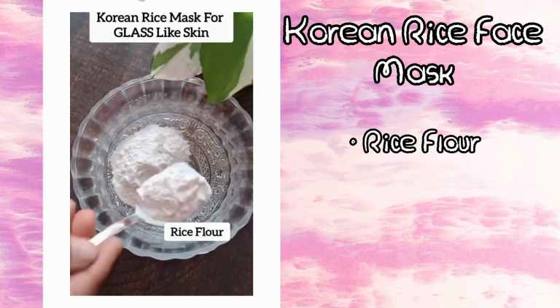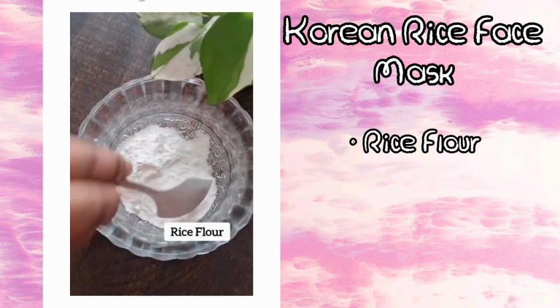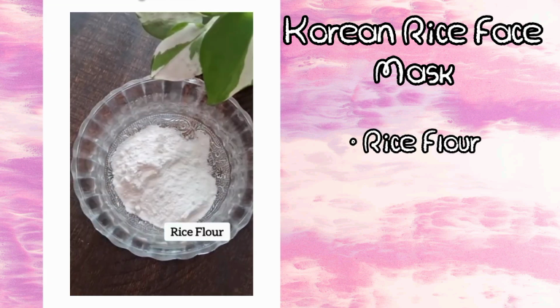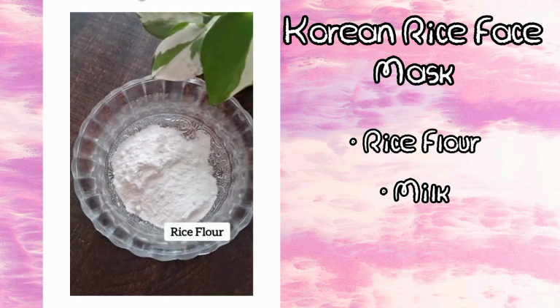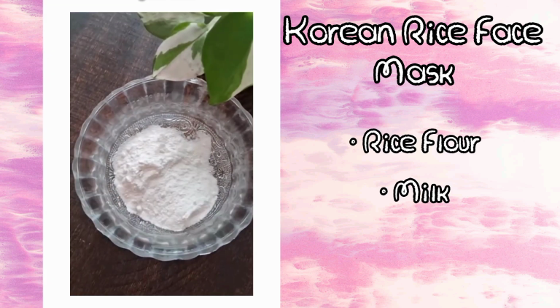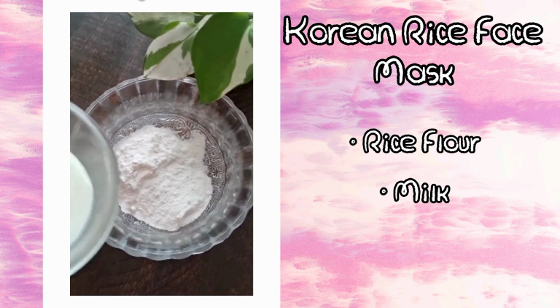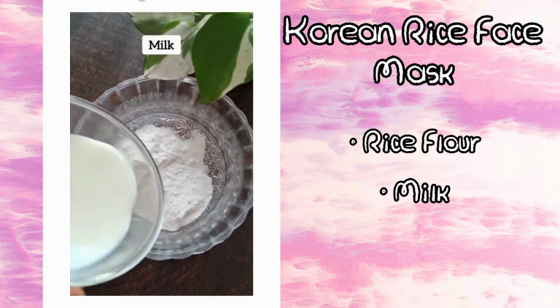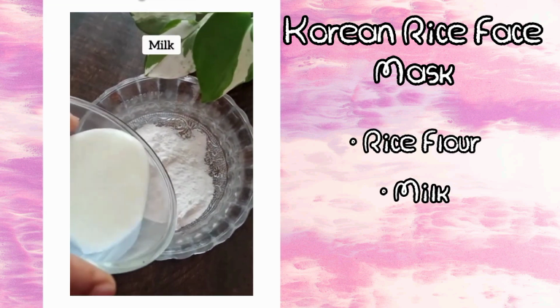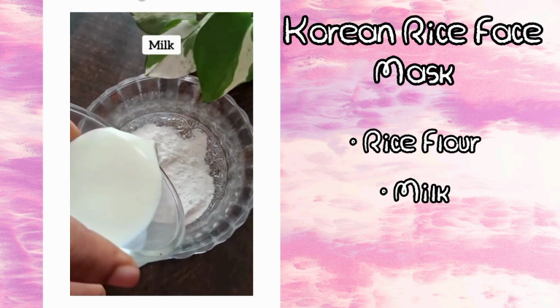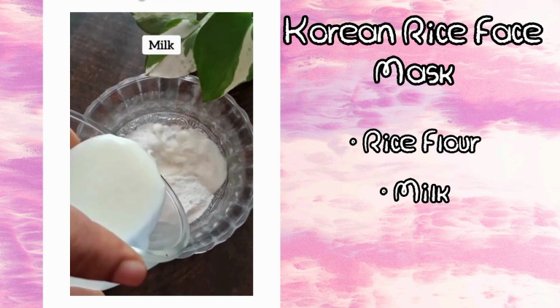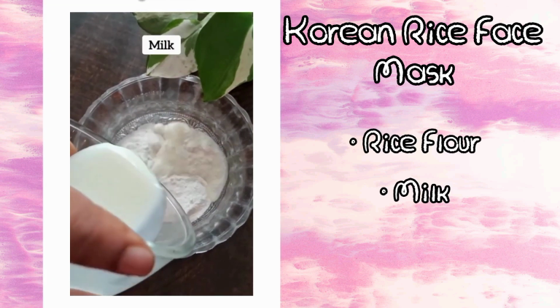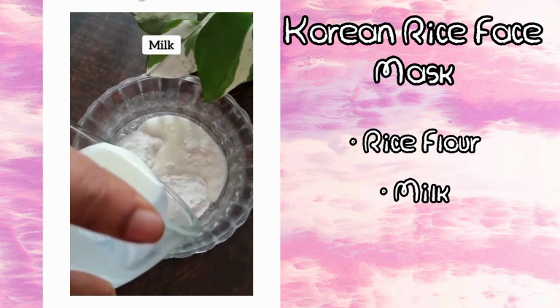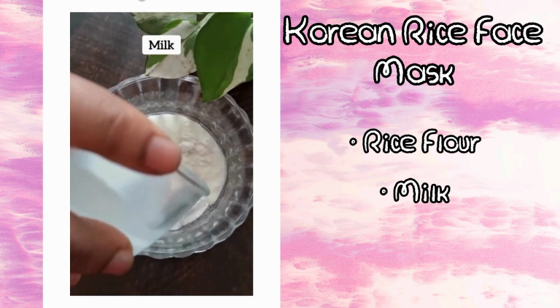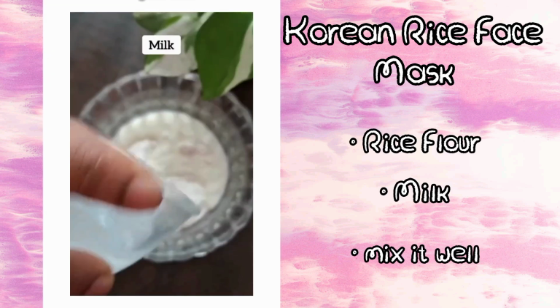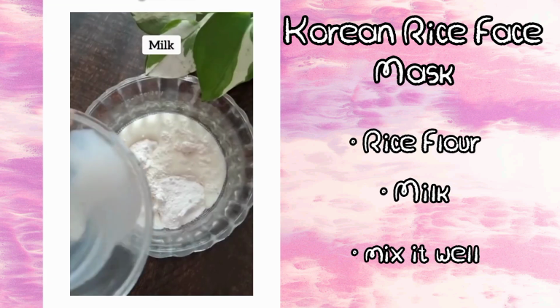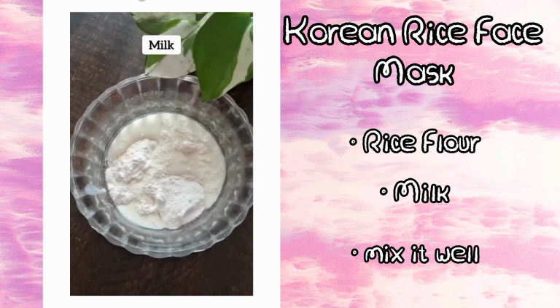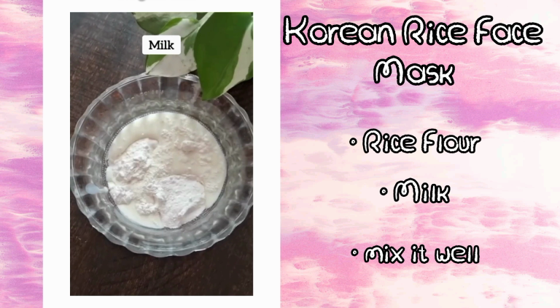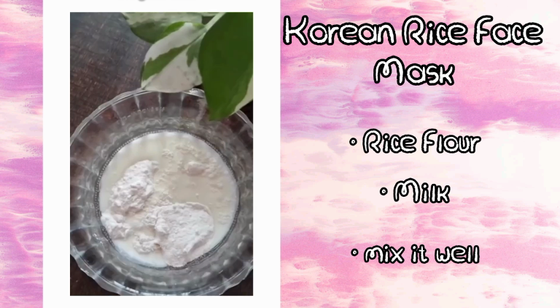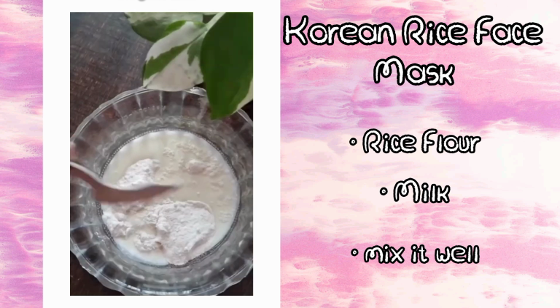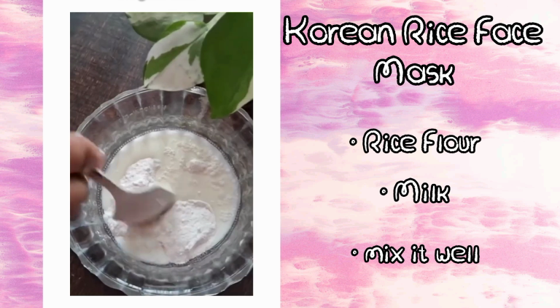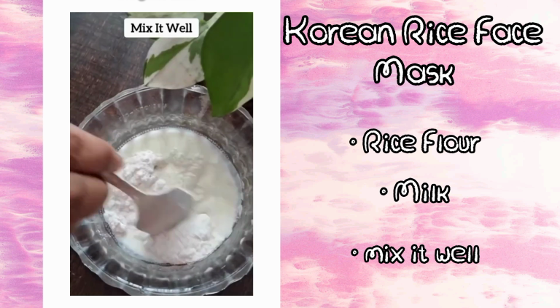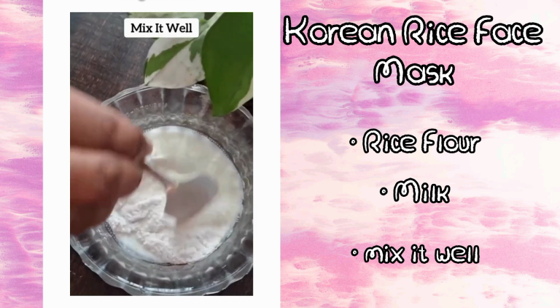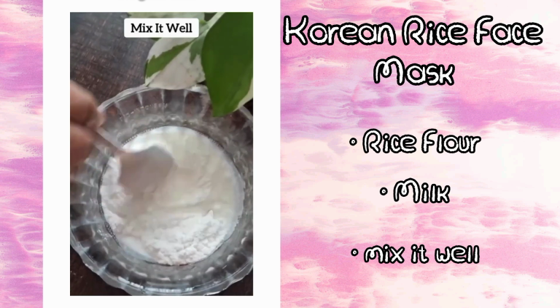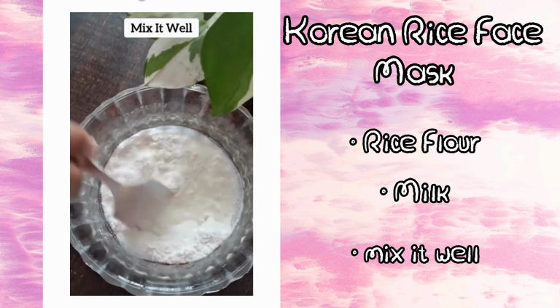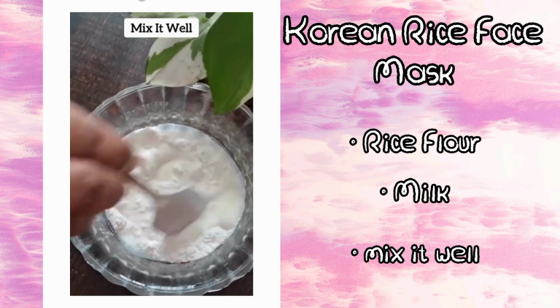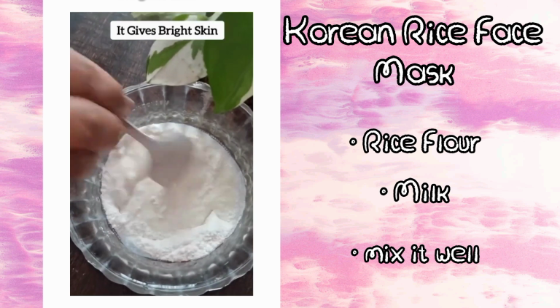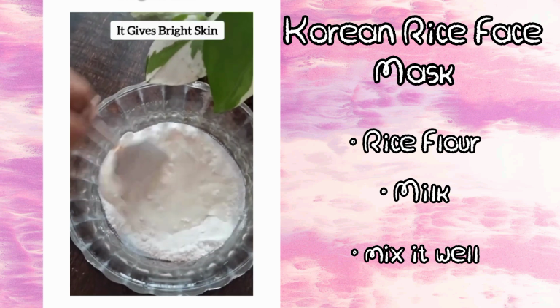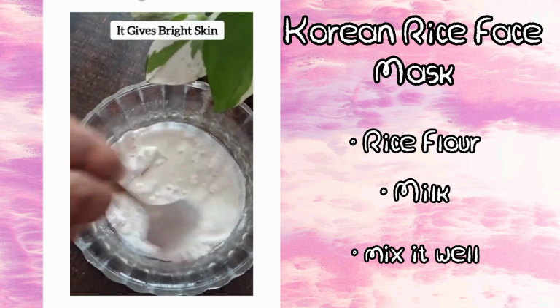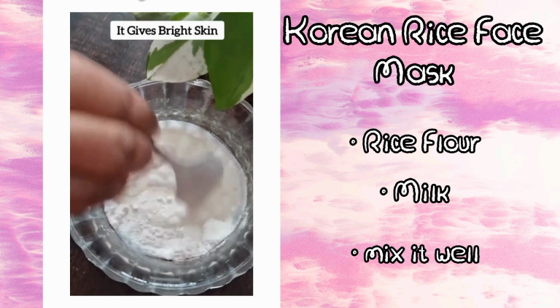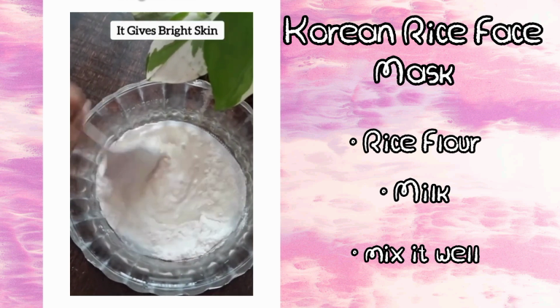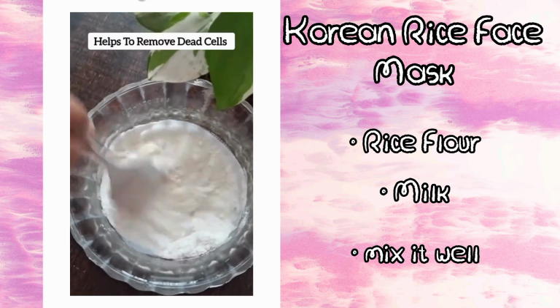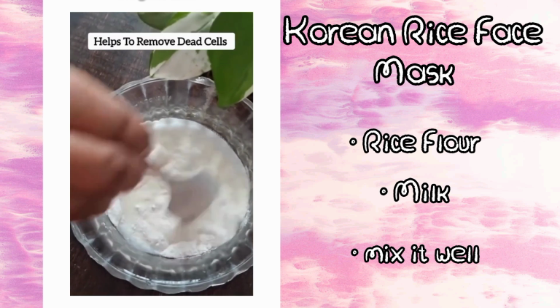Two tablespoons of rice flour, add milk and mix it well. It gives bright skin.